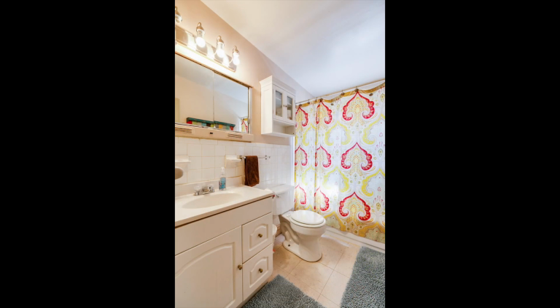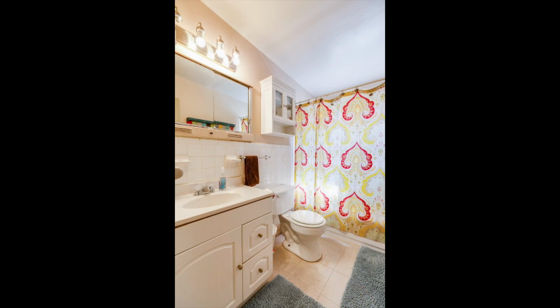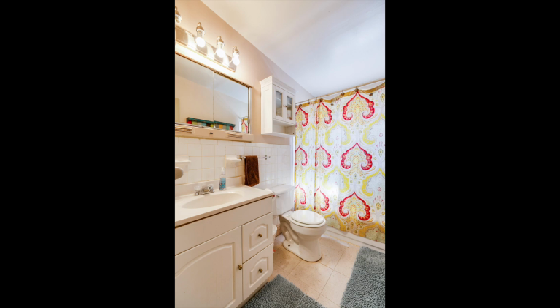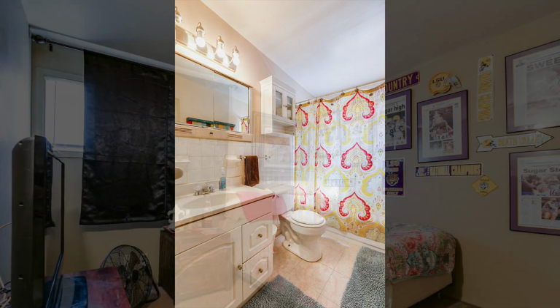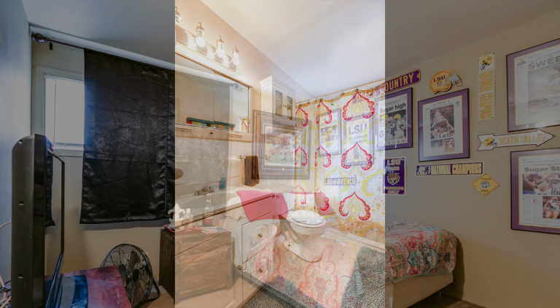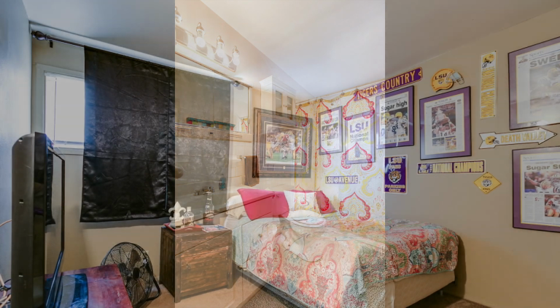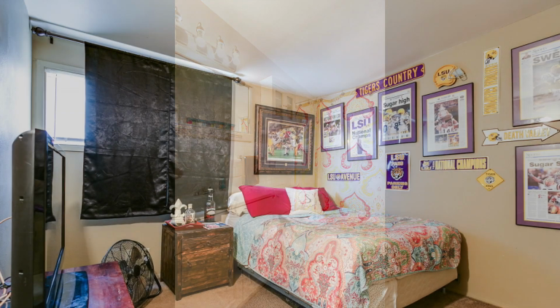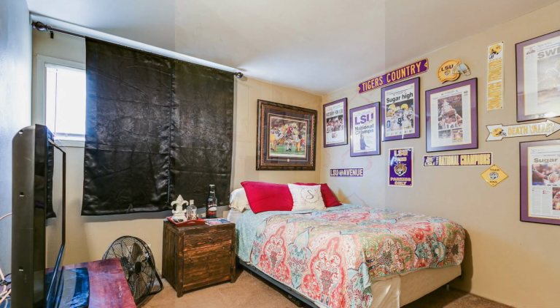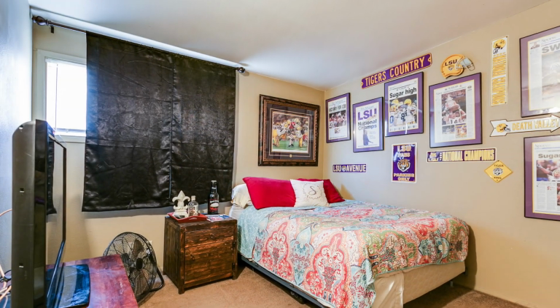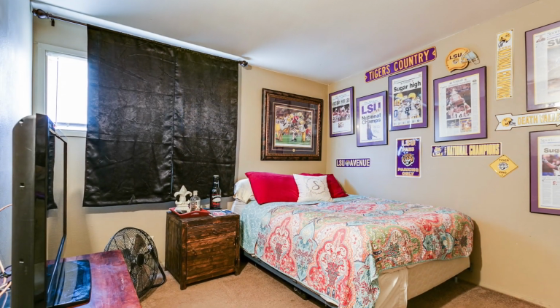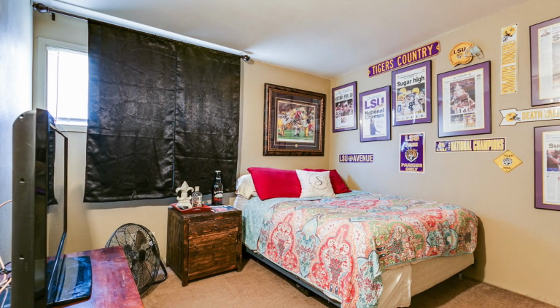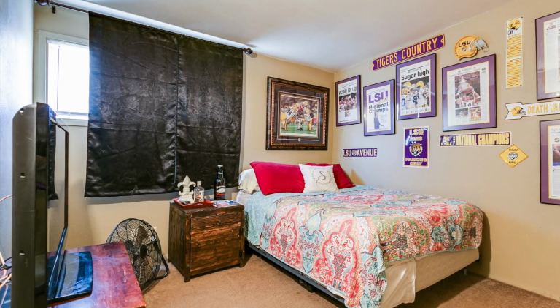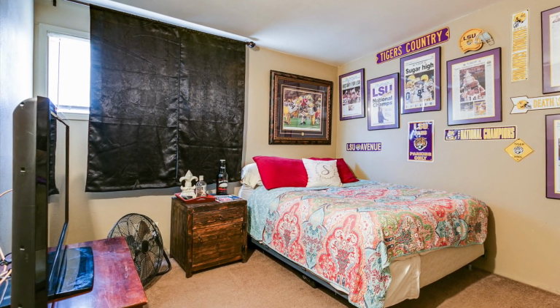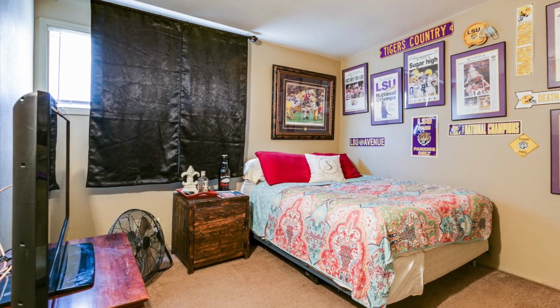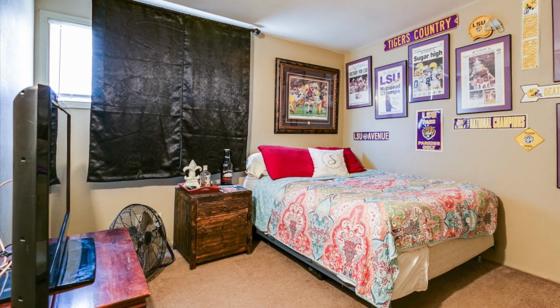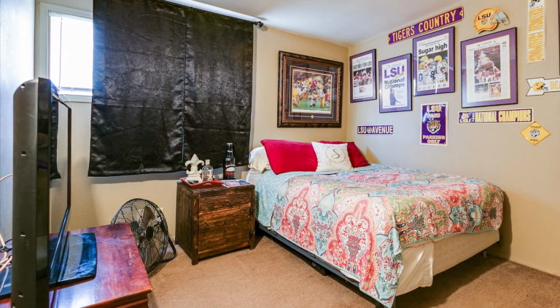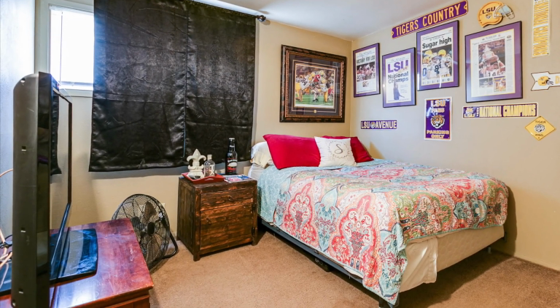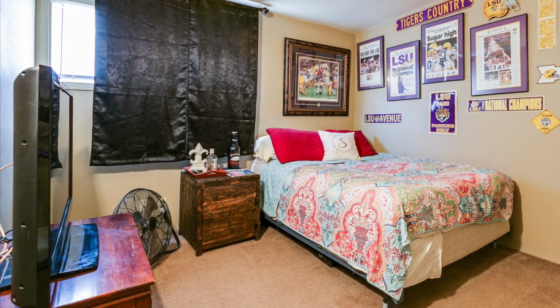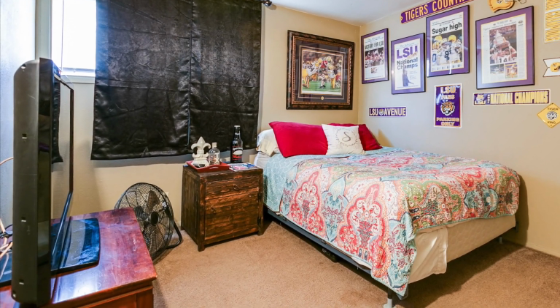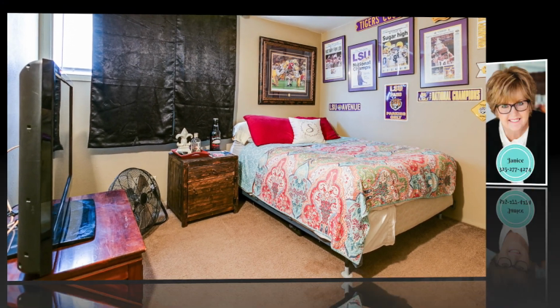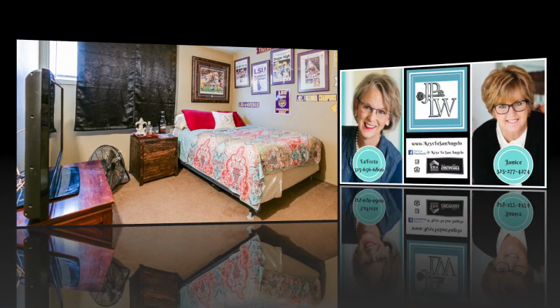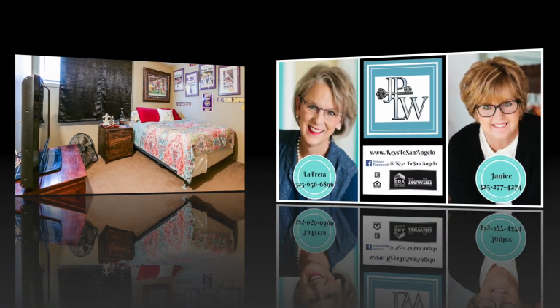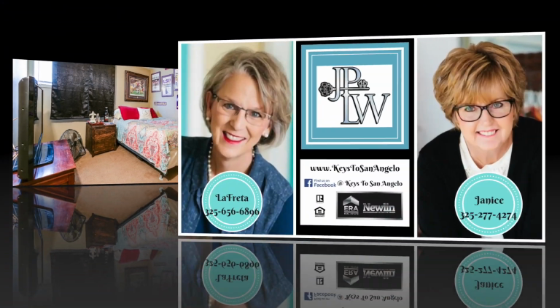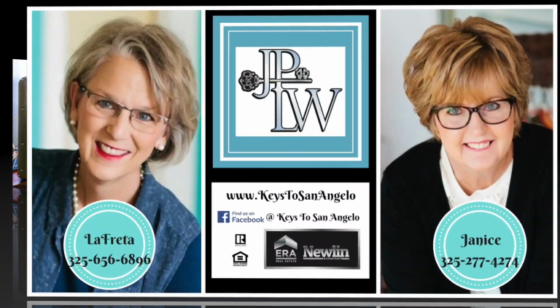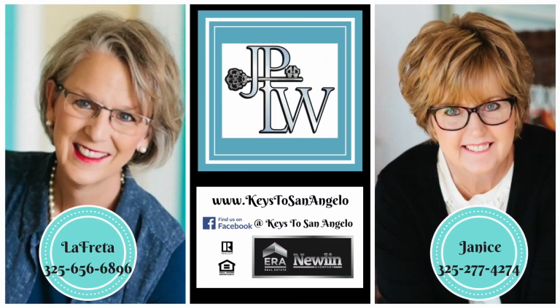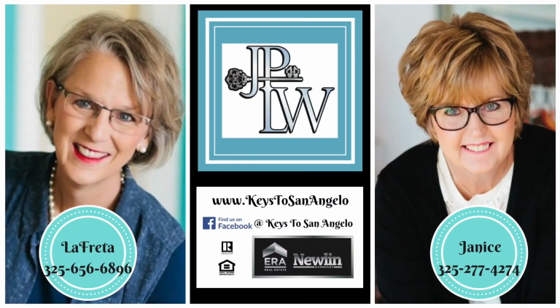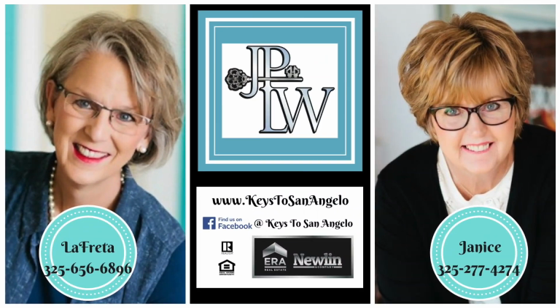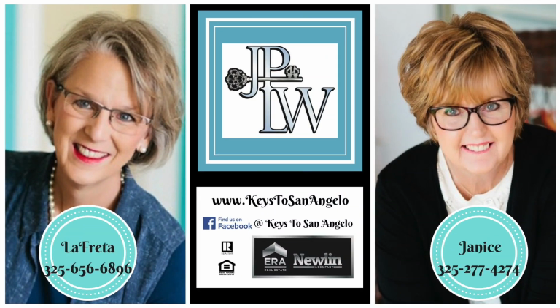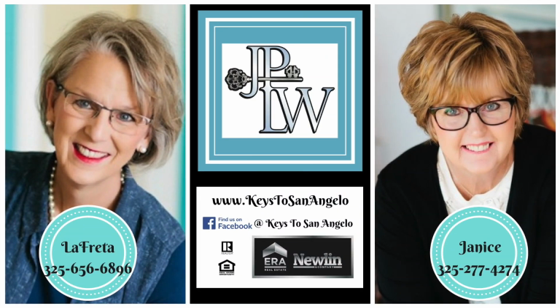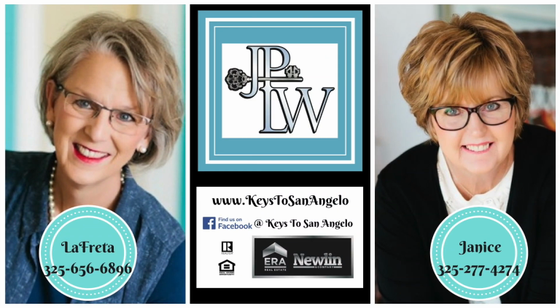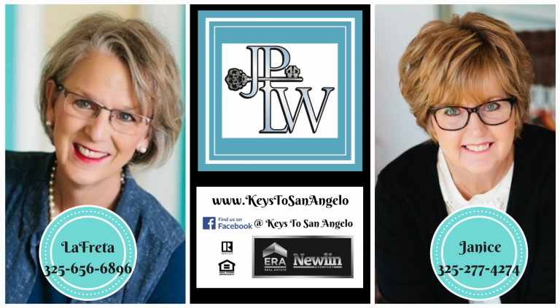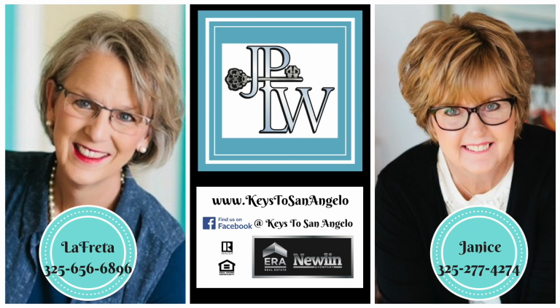Great location, great price, and great amenities. Call us to schedule a showing today.